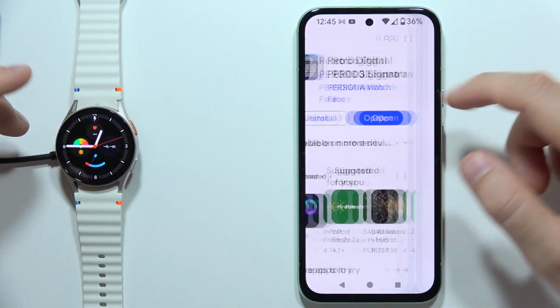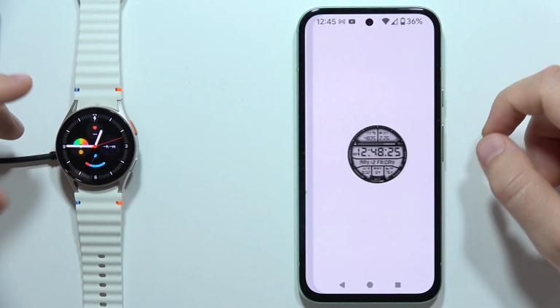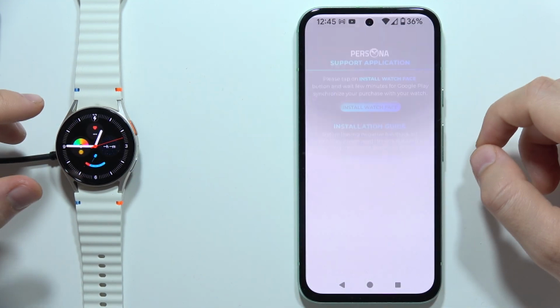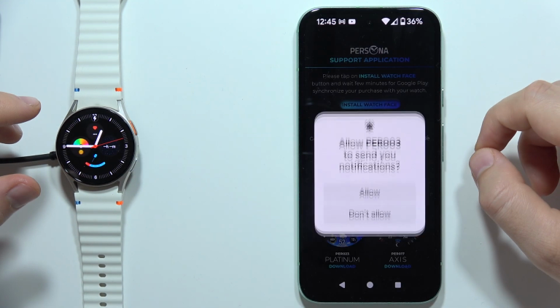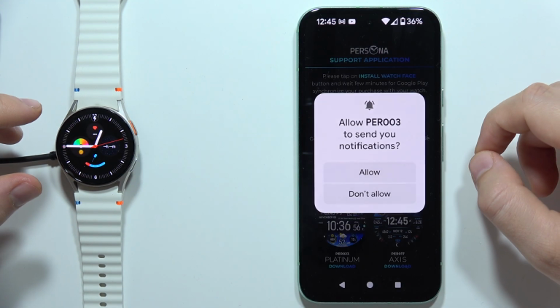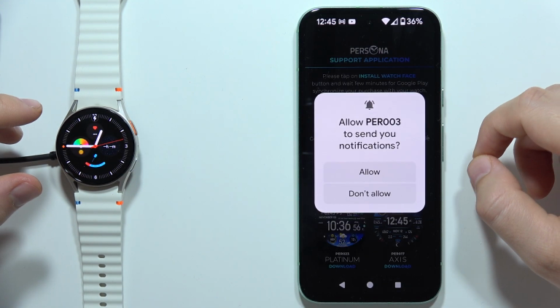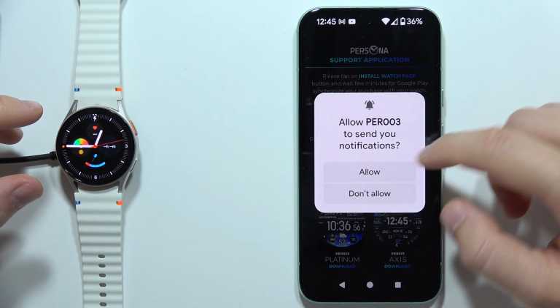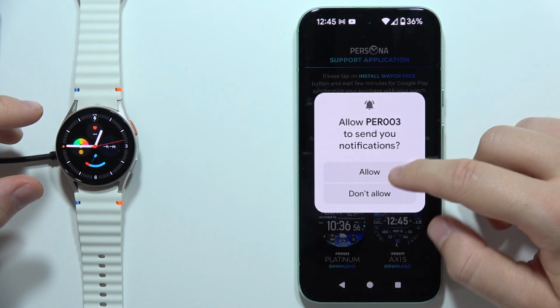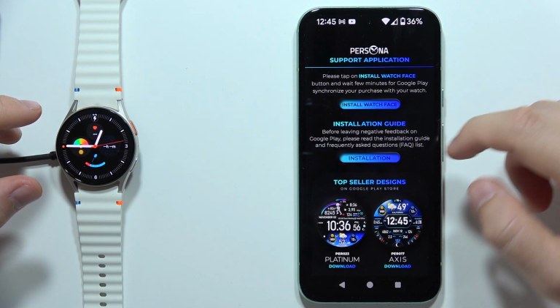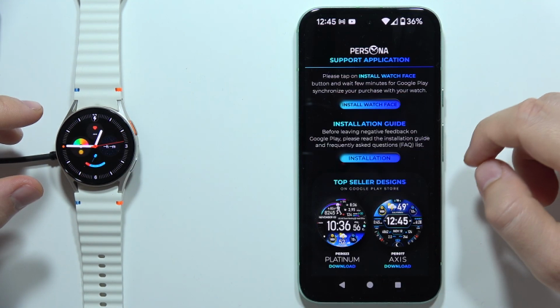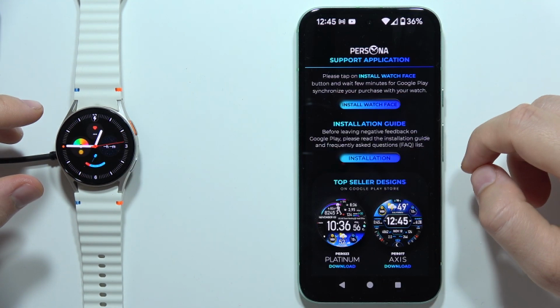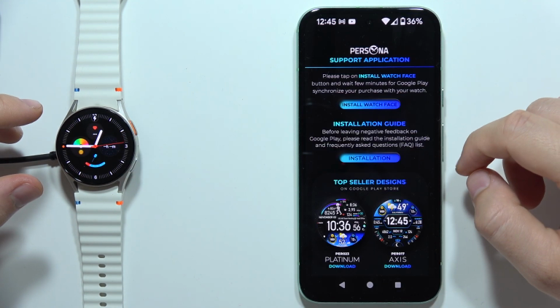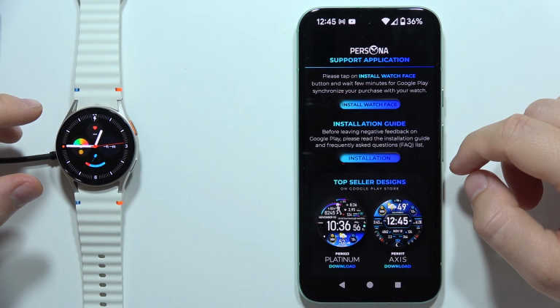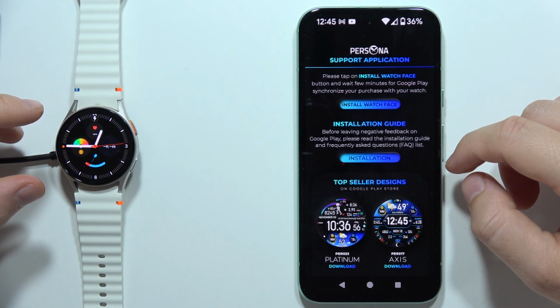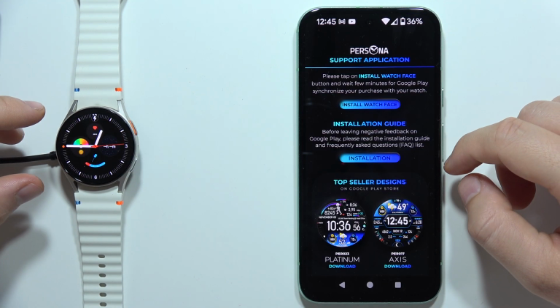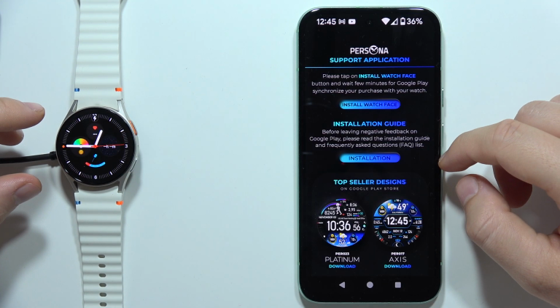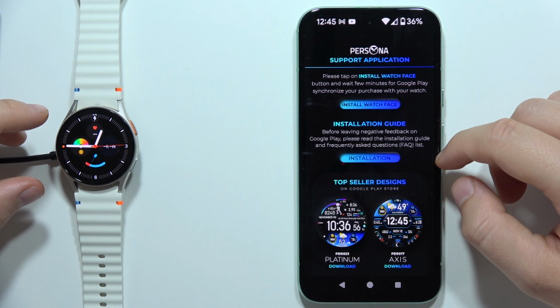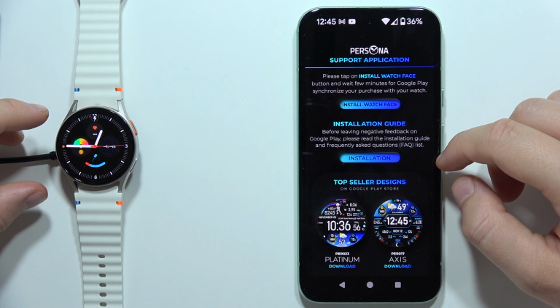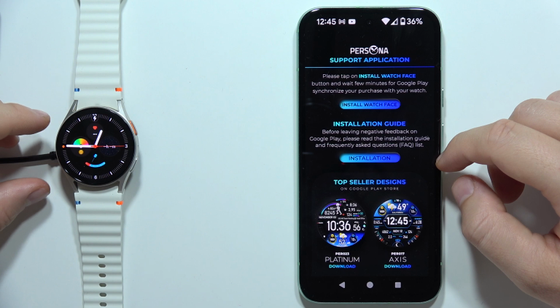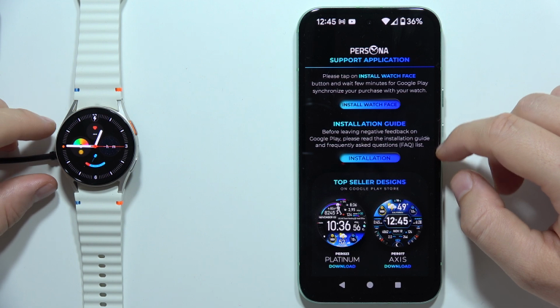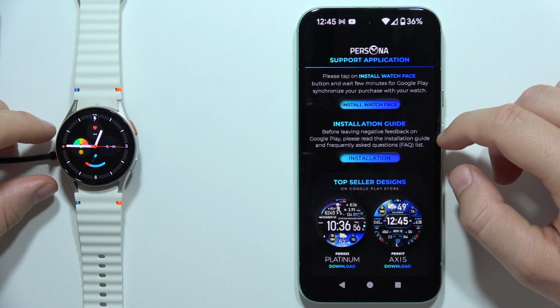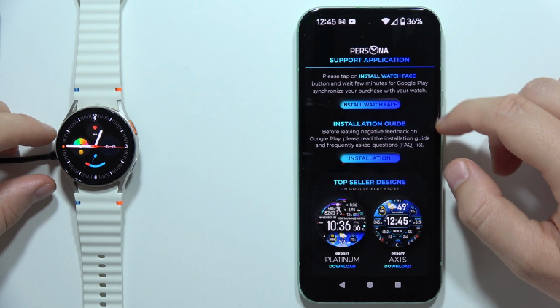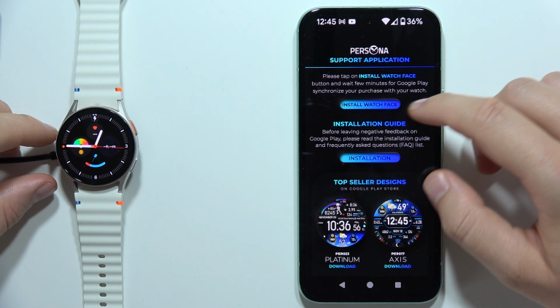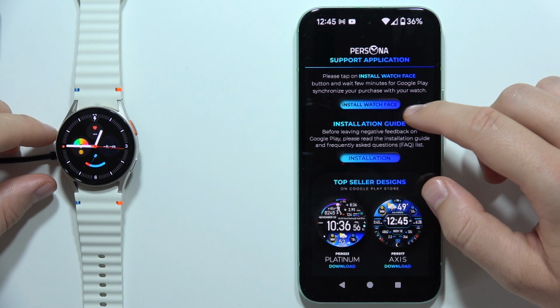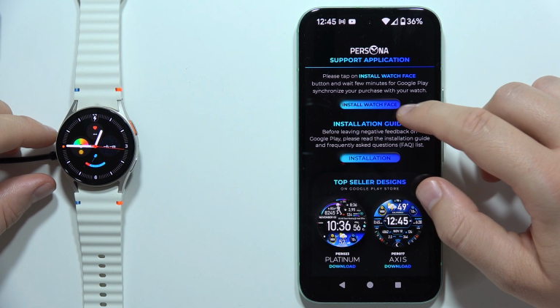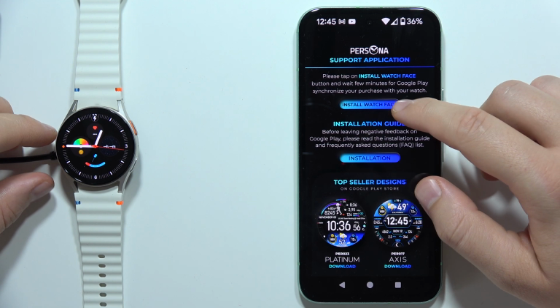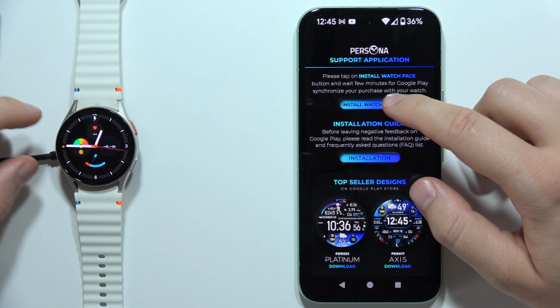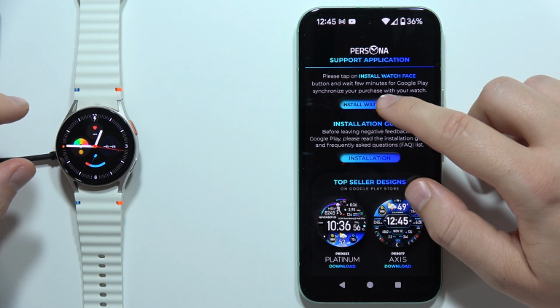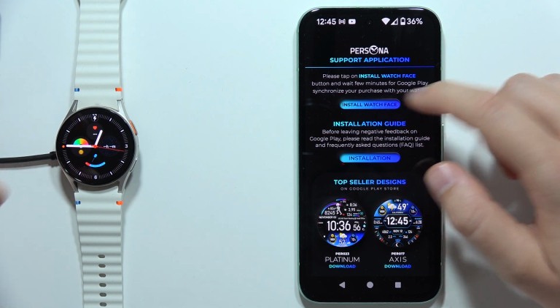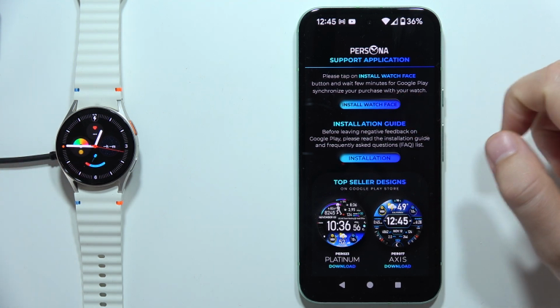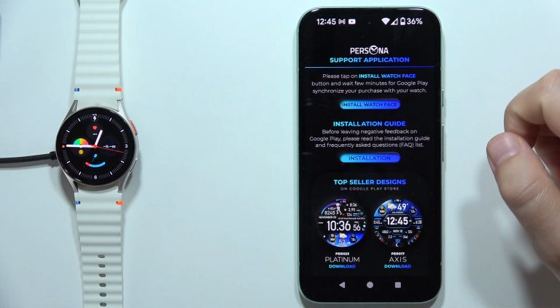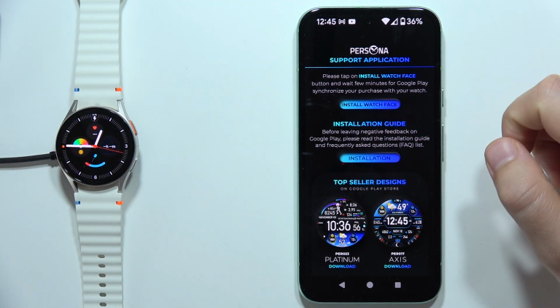So now we can open it, accept all of these permissions. Now we have to install the watch face.